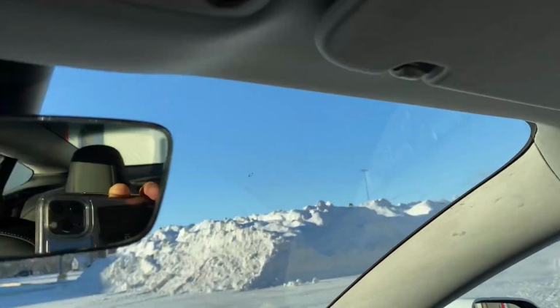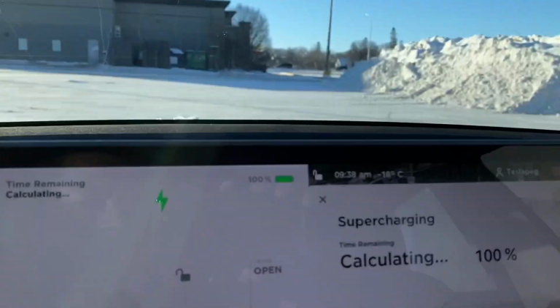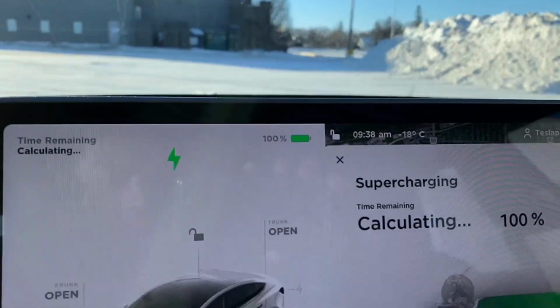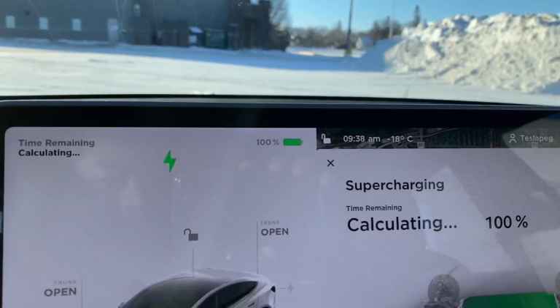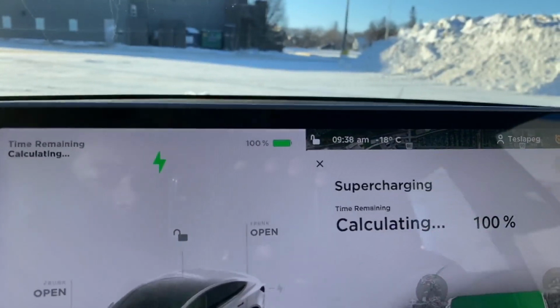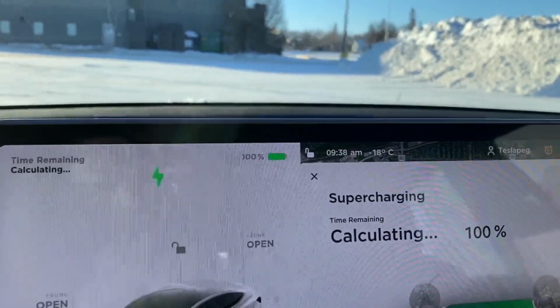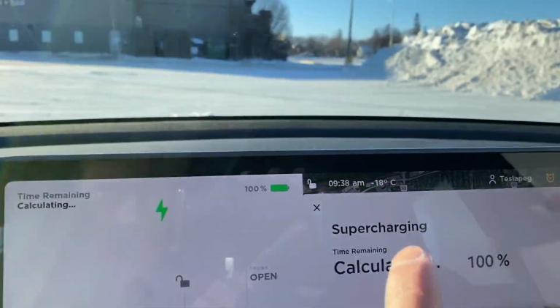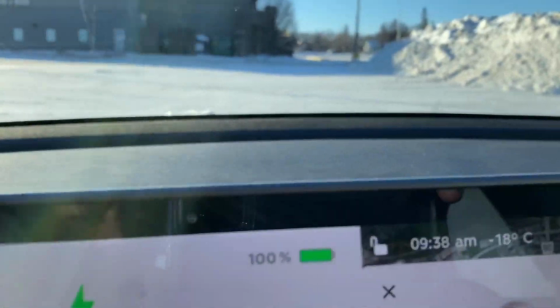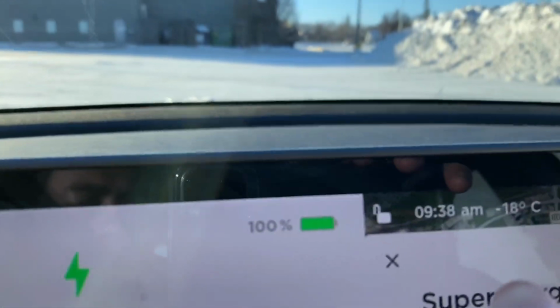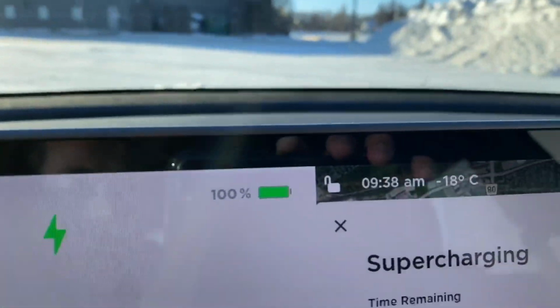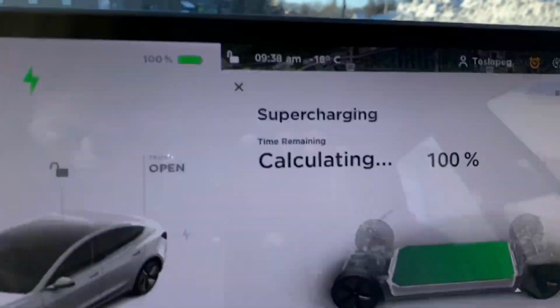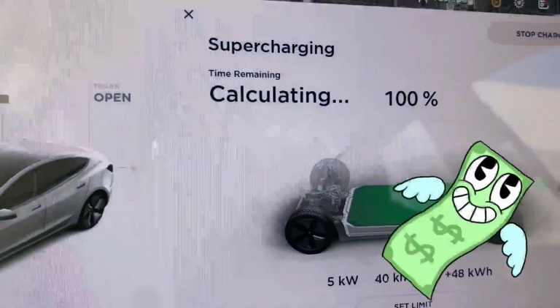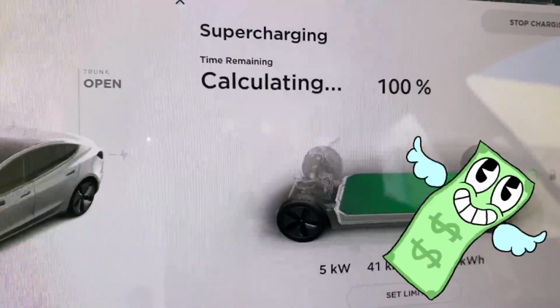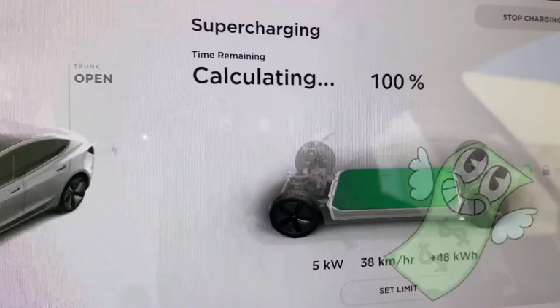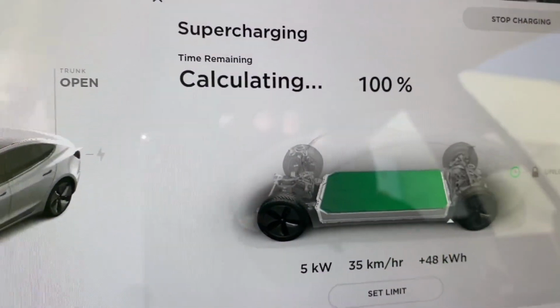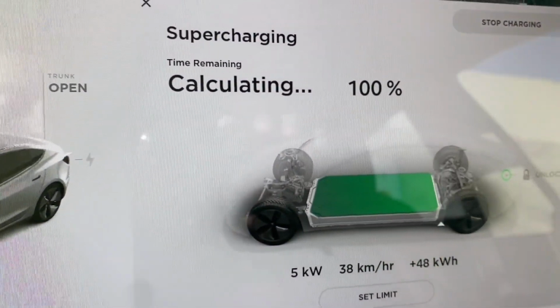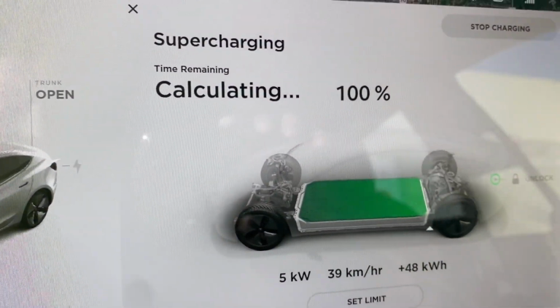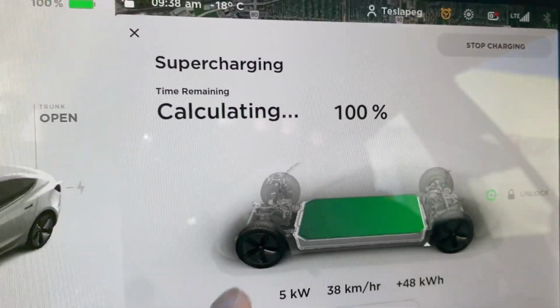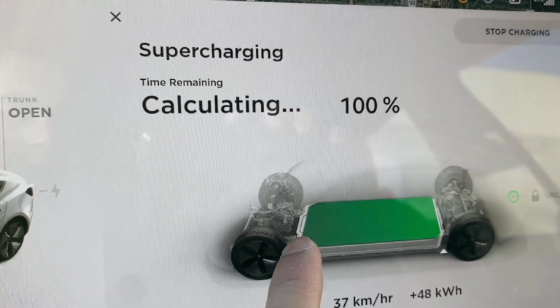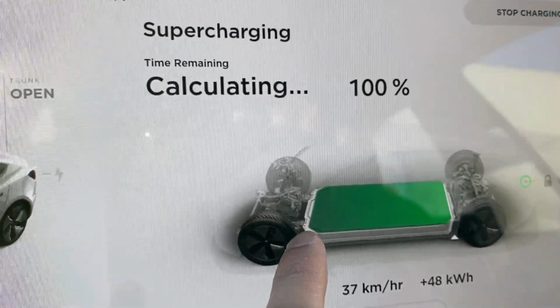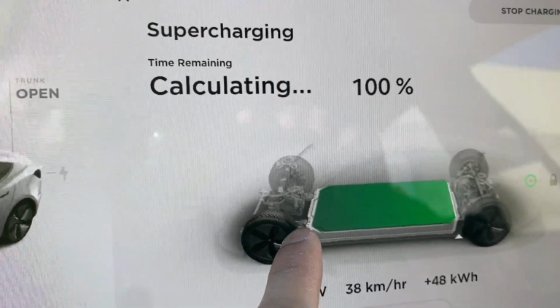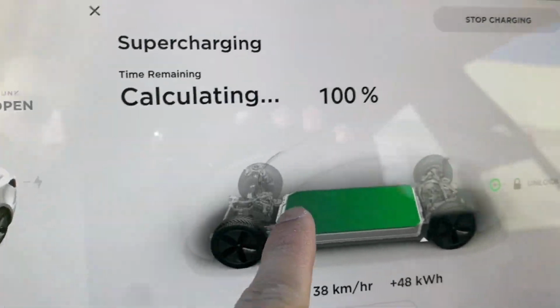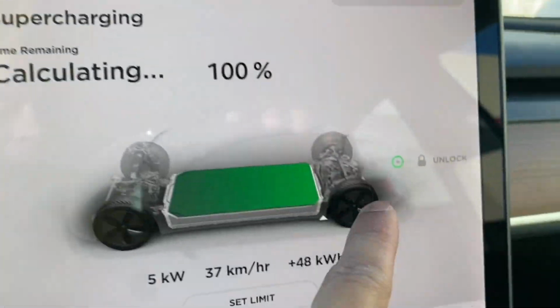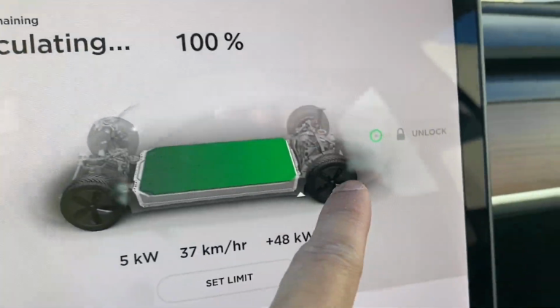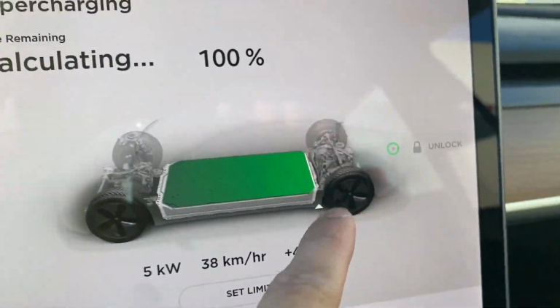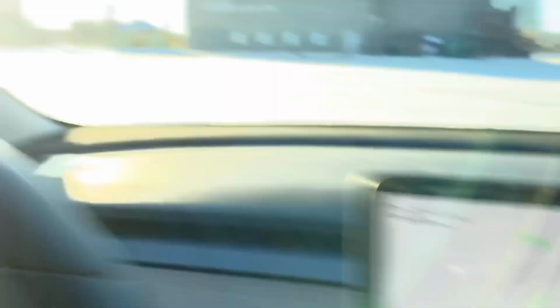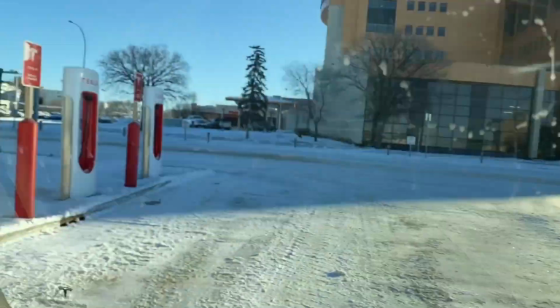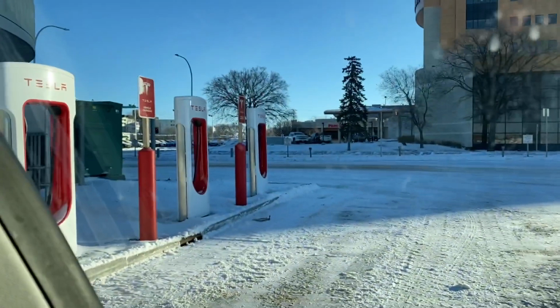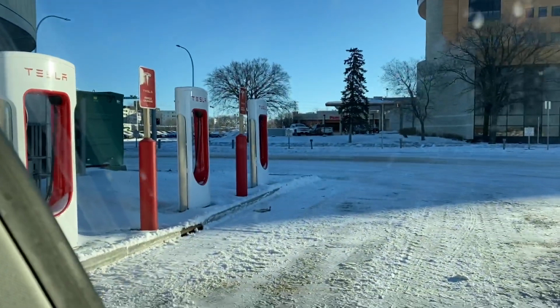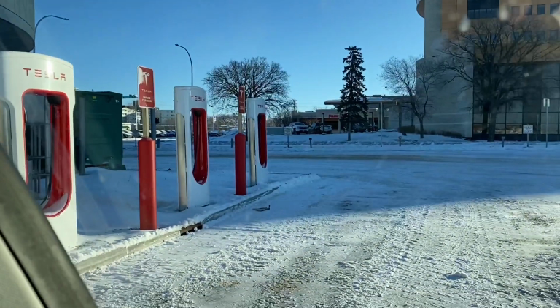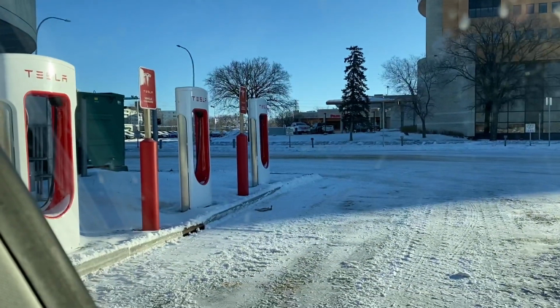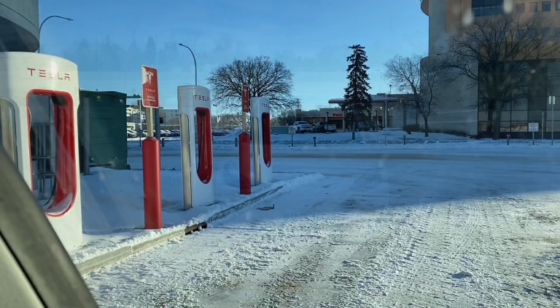In this video, find out how much time and money it takes your Tesla to charge from zero percent to a hundred percent at the Tesla Superchargers.